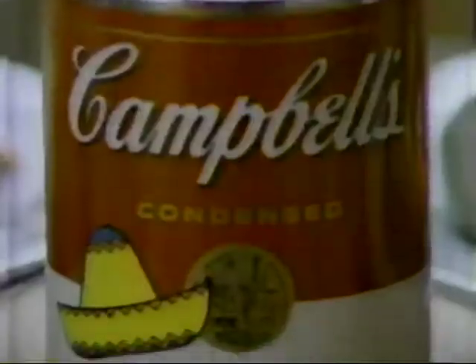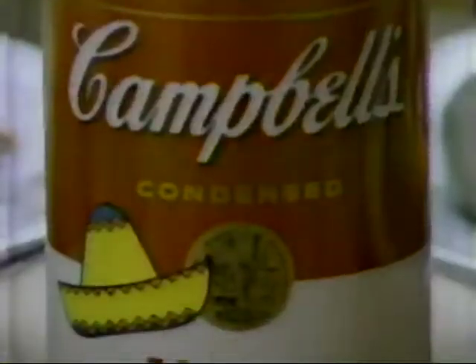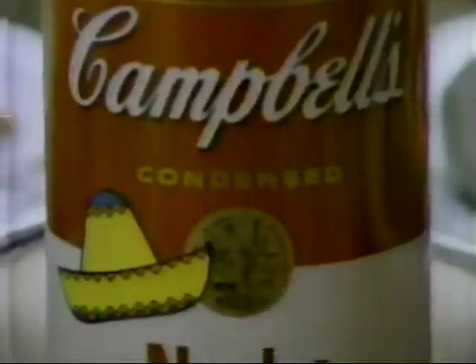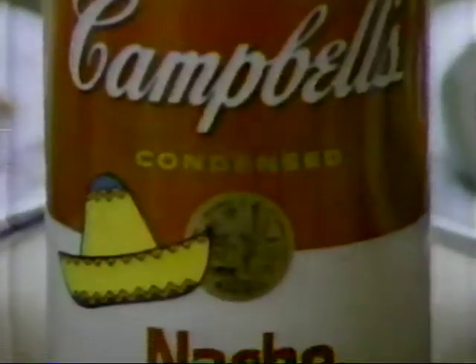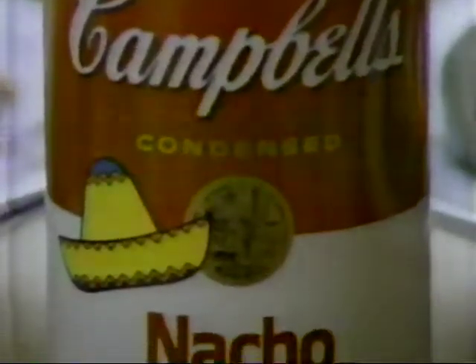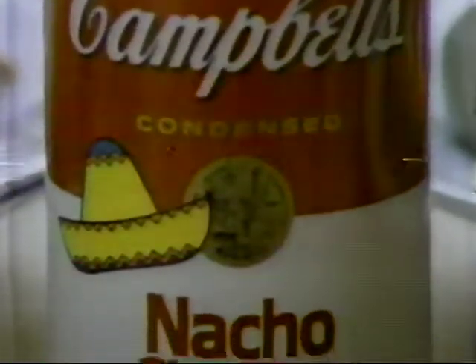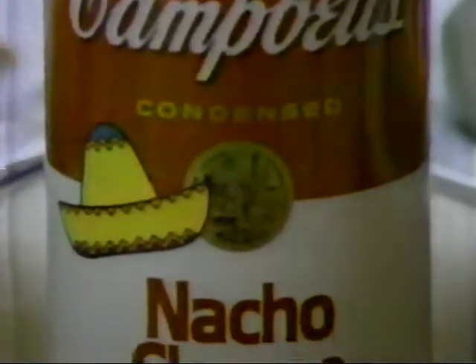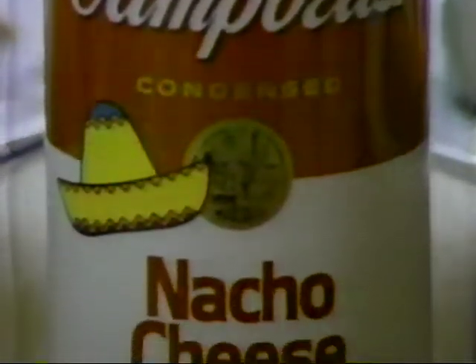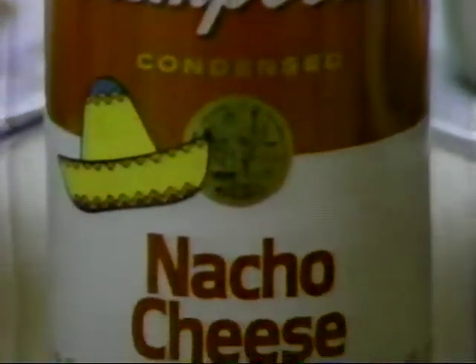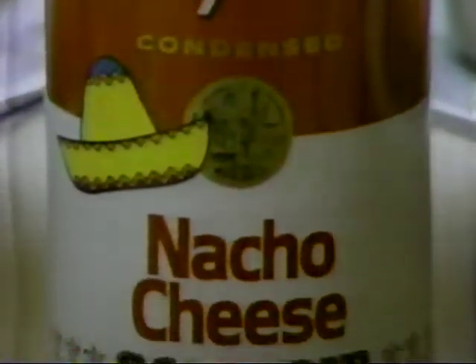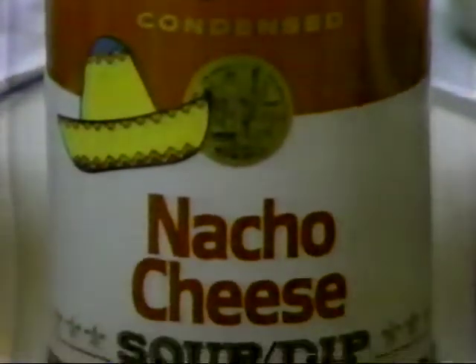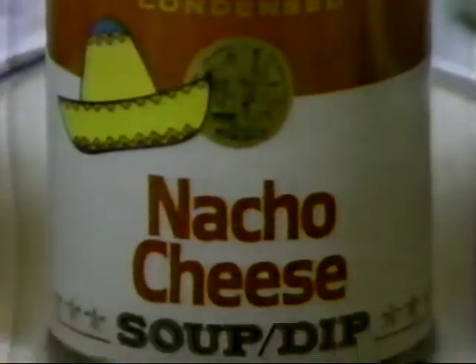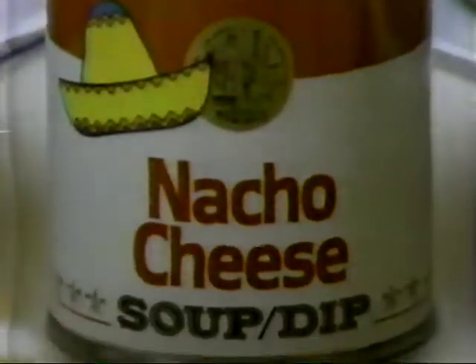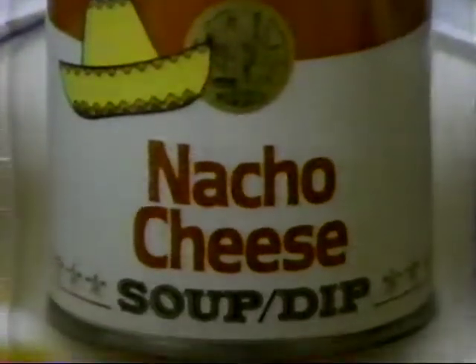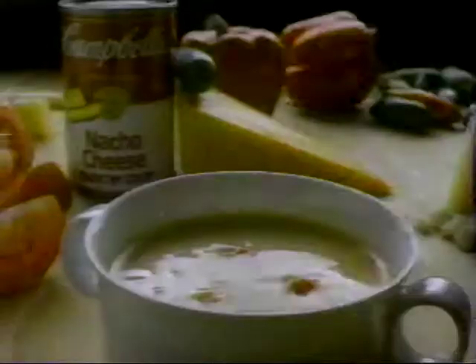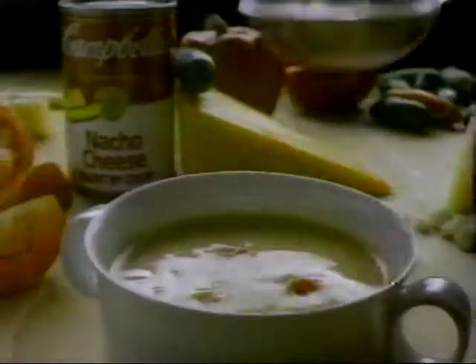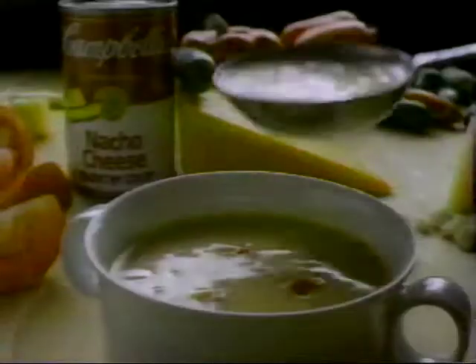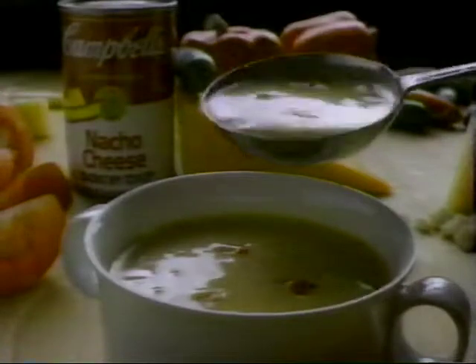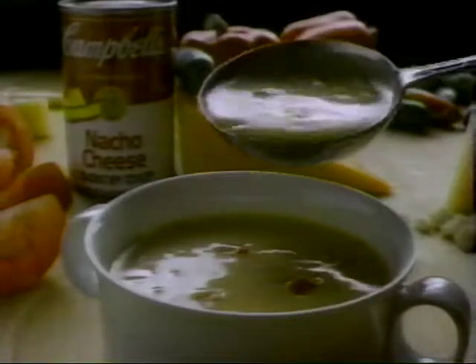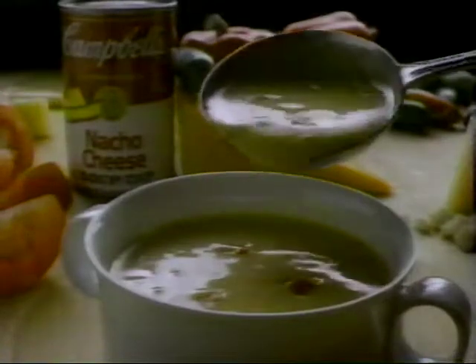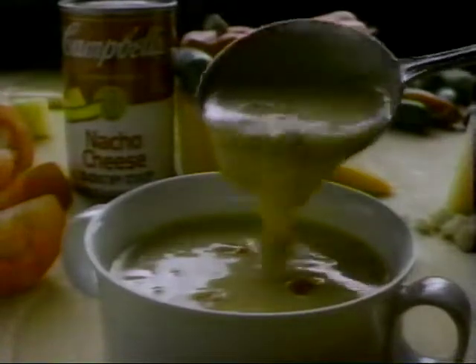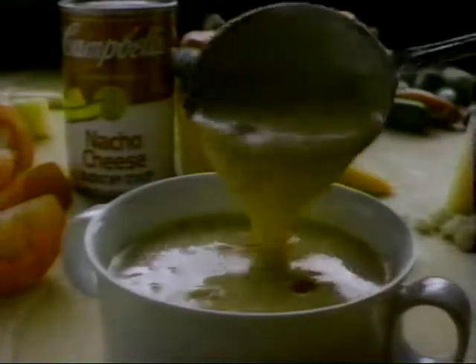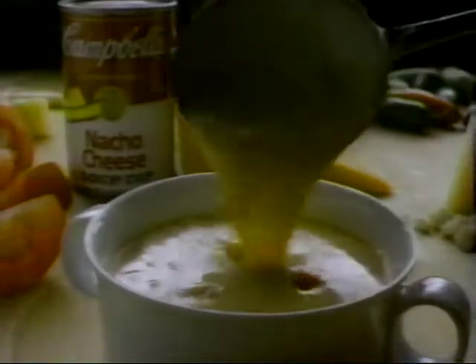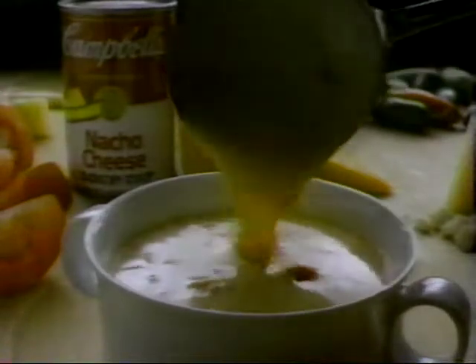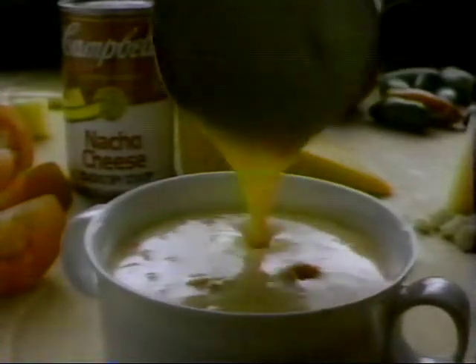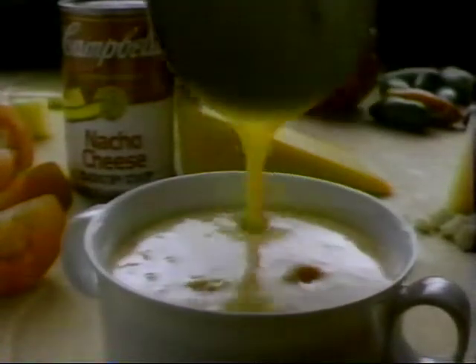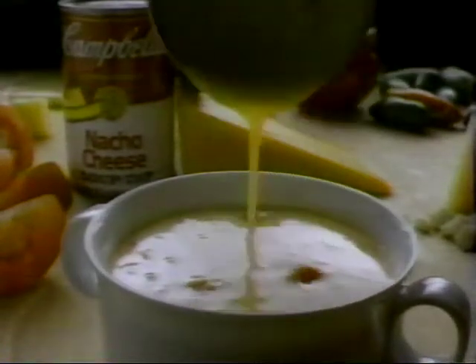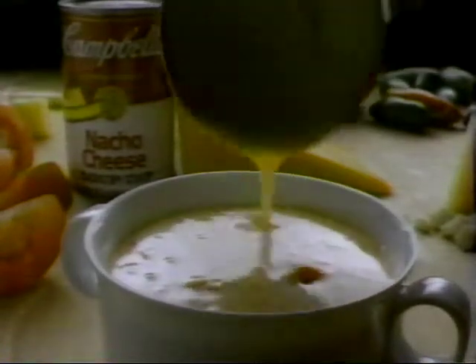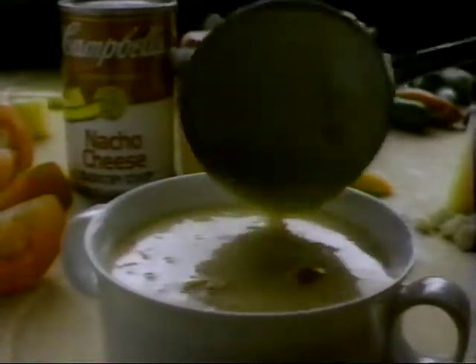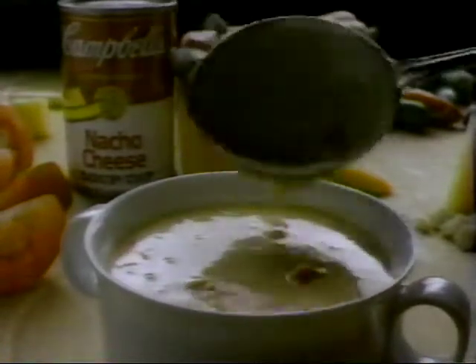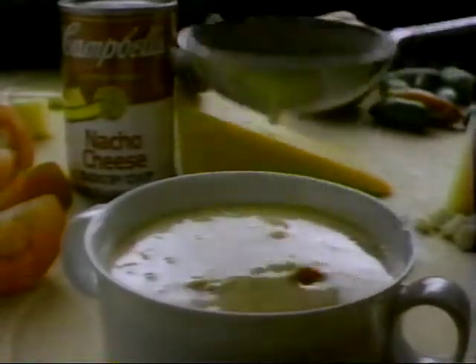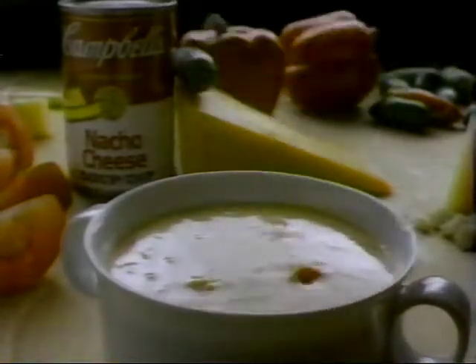Introducing Campbell's new Nacho Cheese Soup Dip. It turns anything not so zippy into Nacho Zippy.